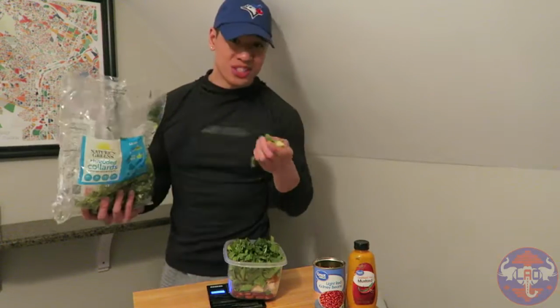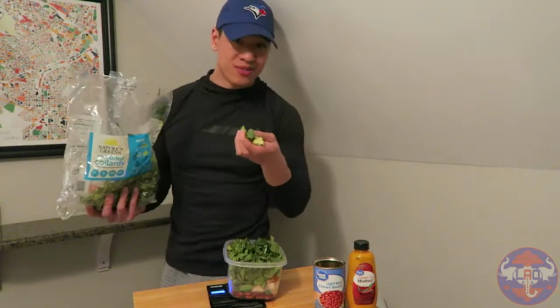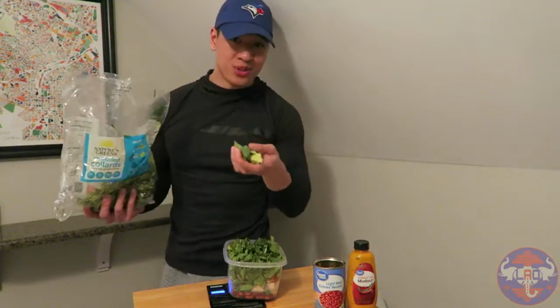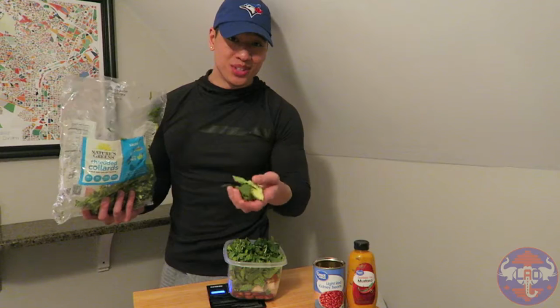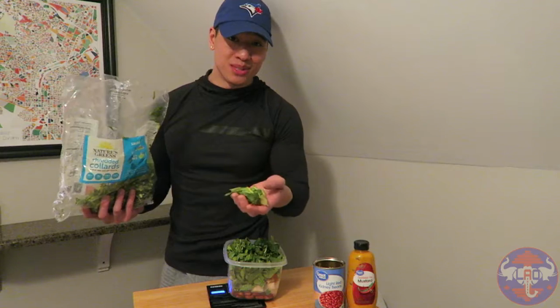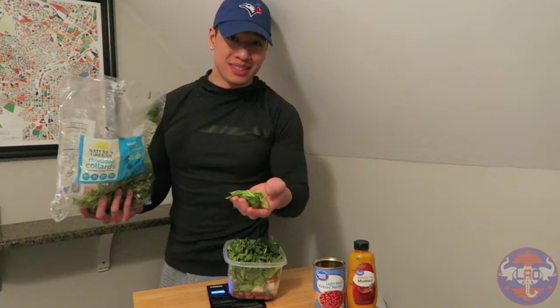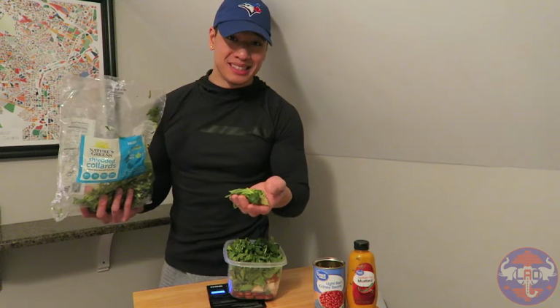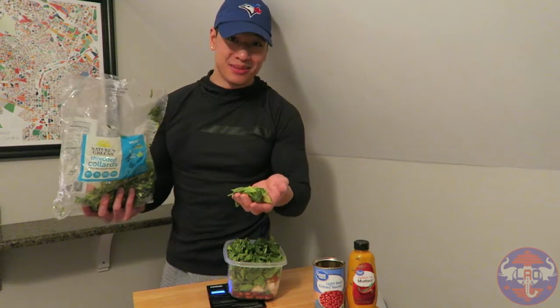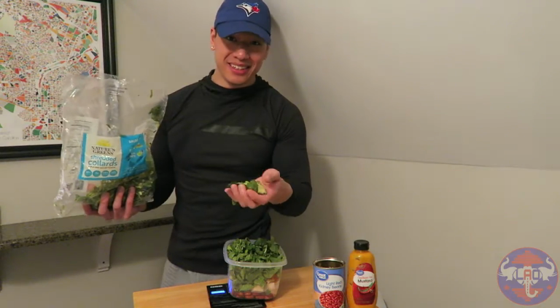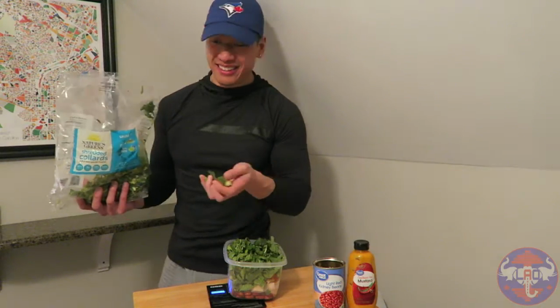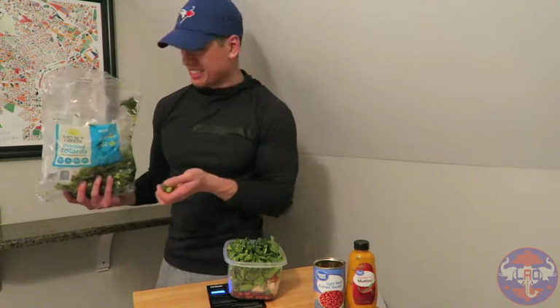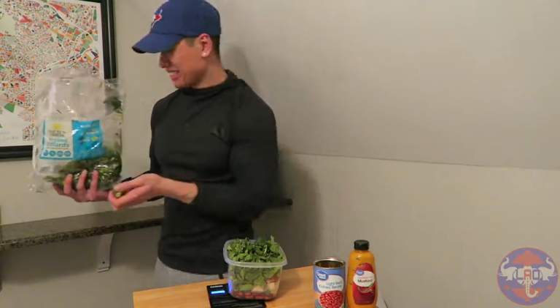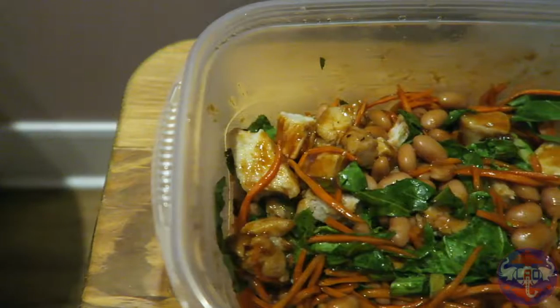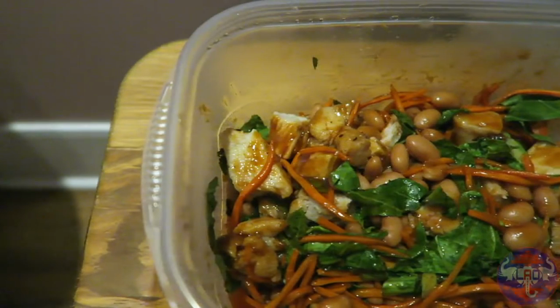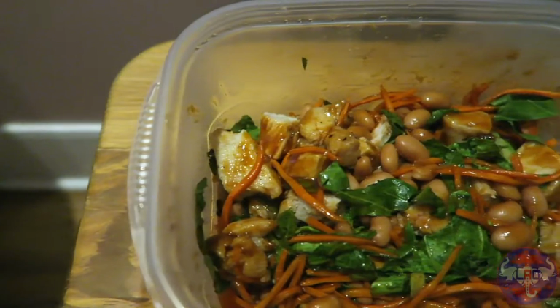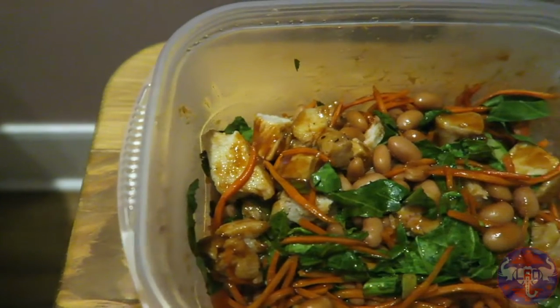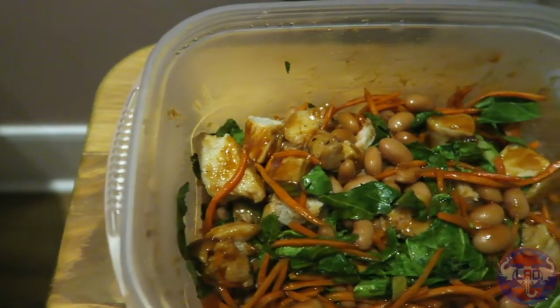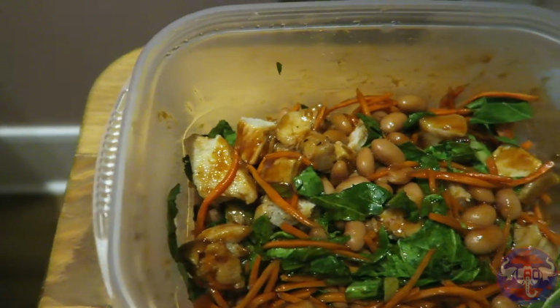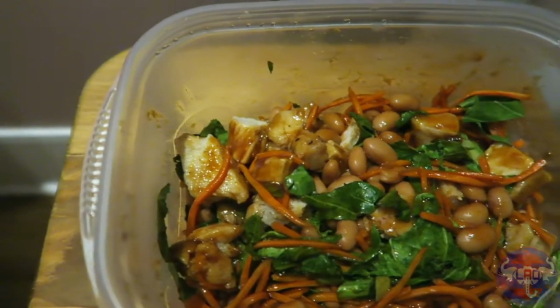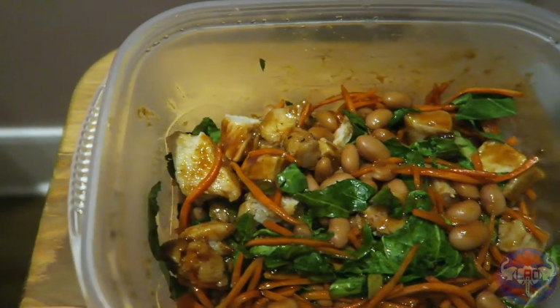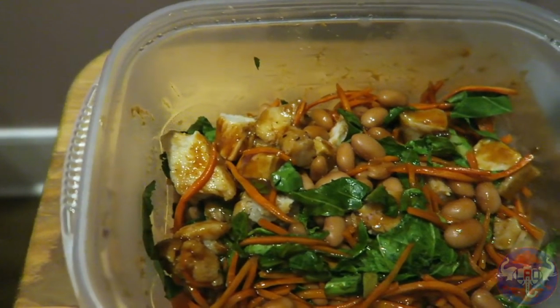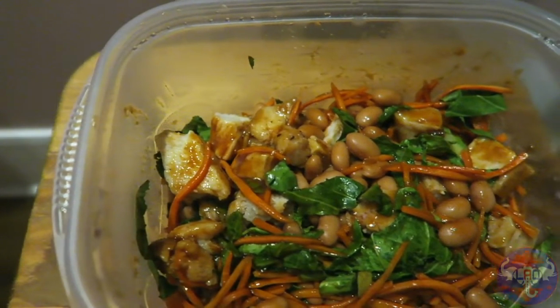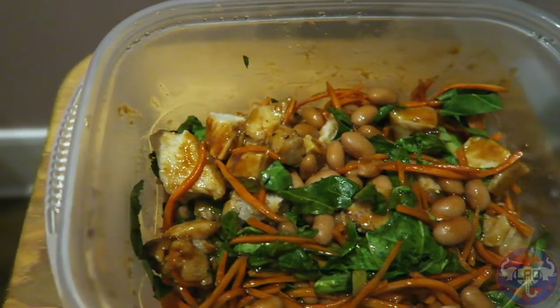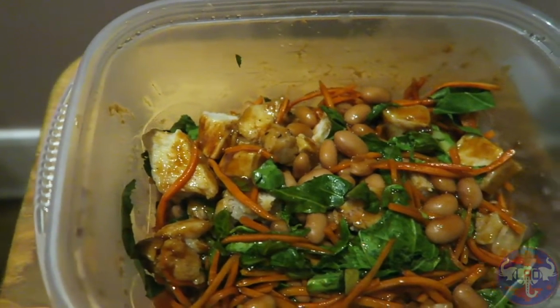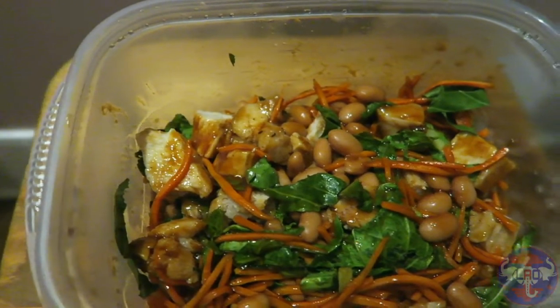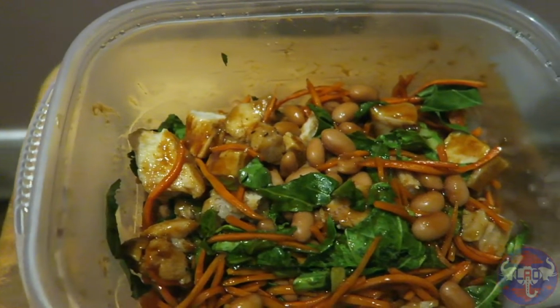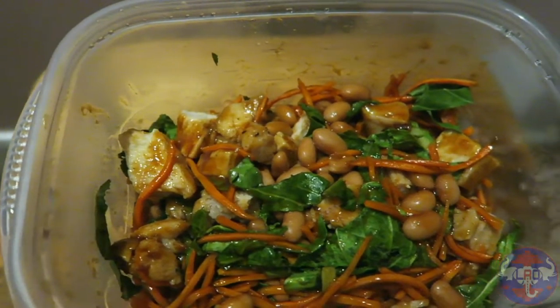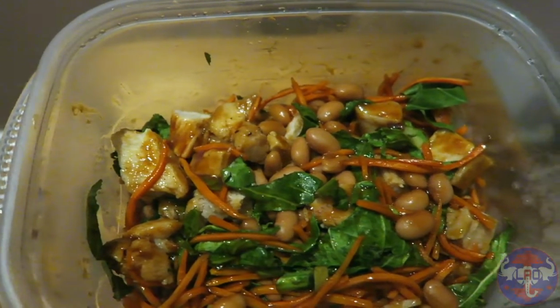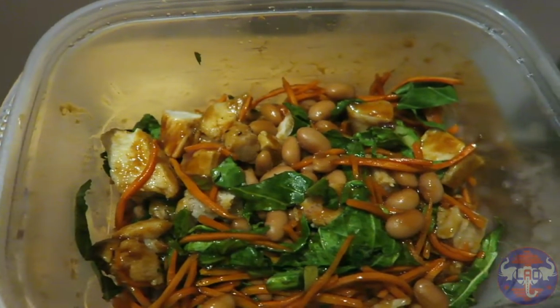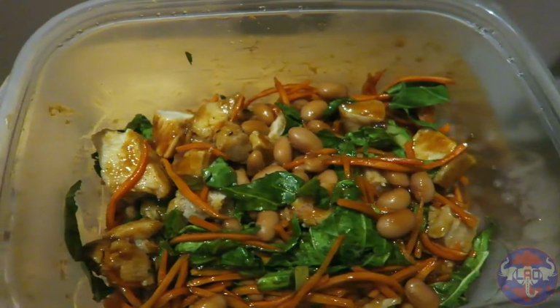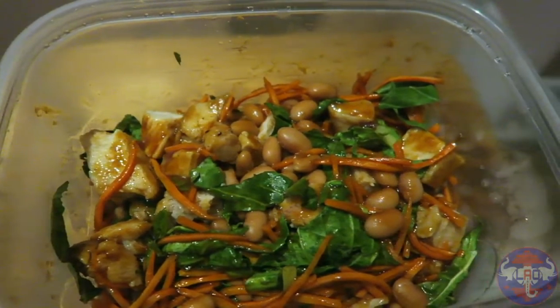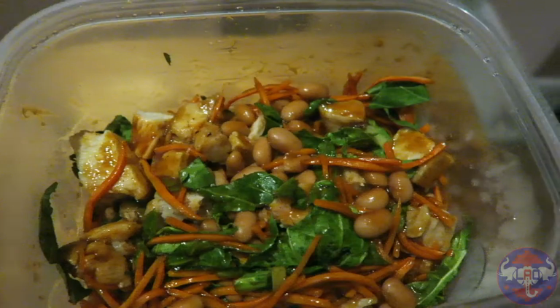Watch out for those ugly pieces. Once you microwave it and mix it, you end up with a nice hot meal looking like this.